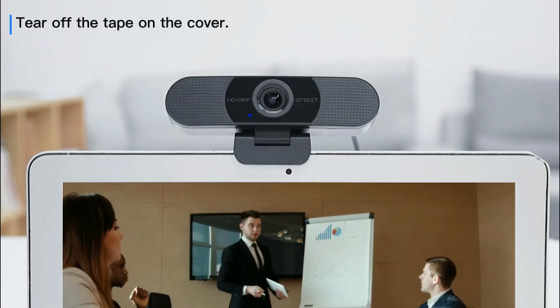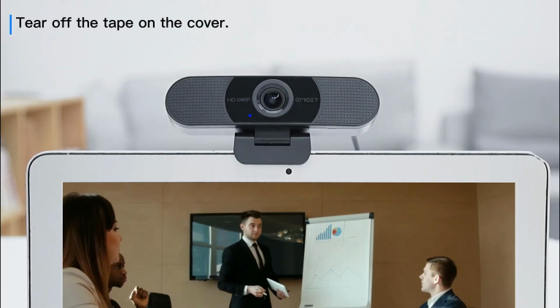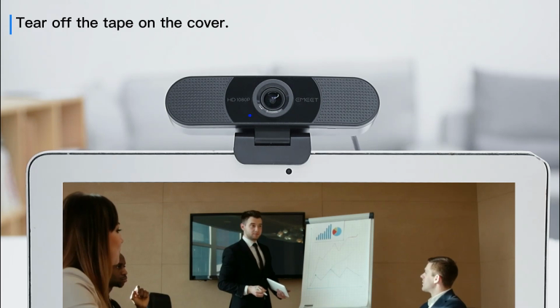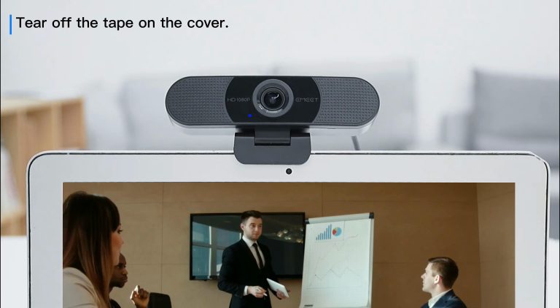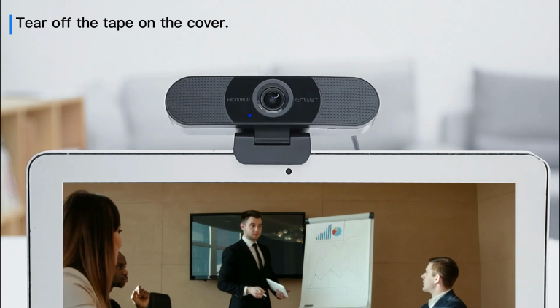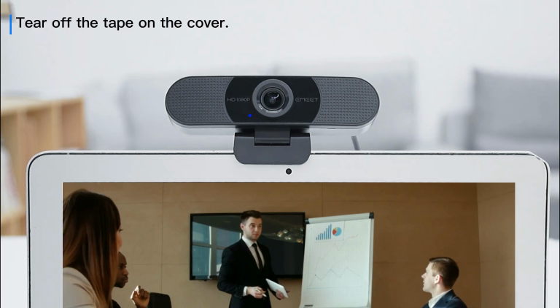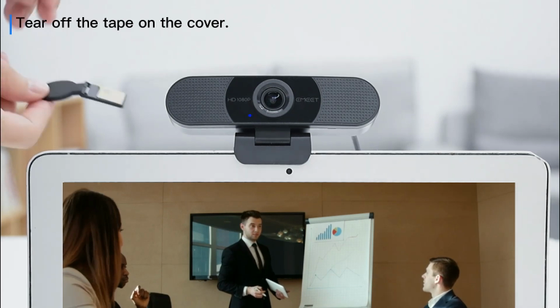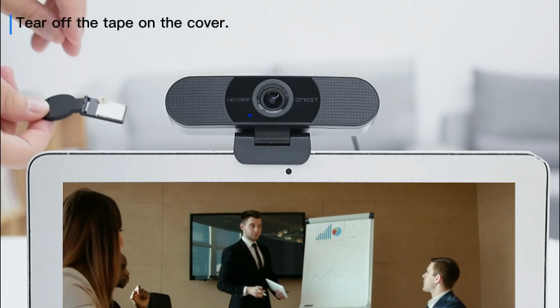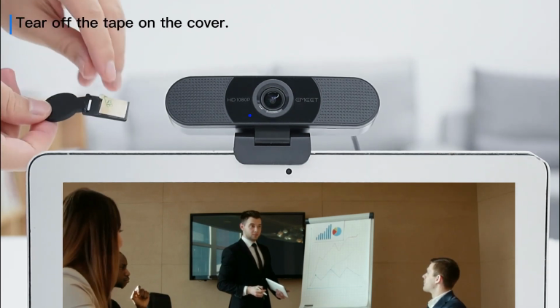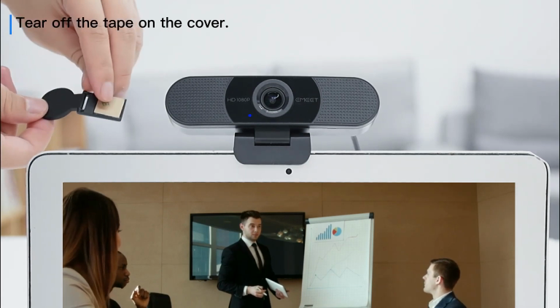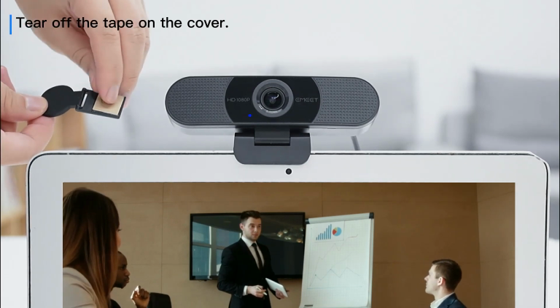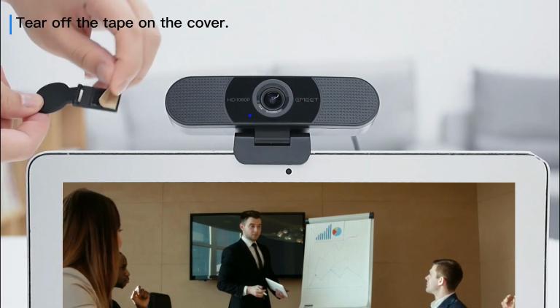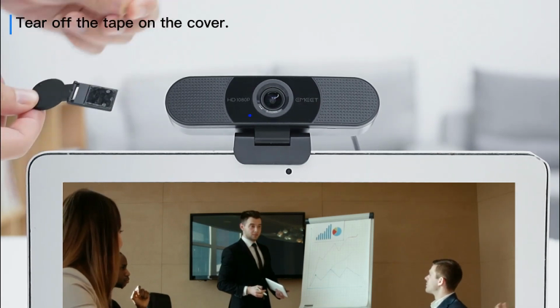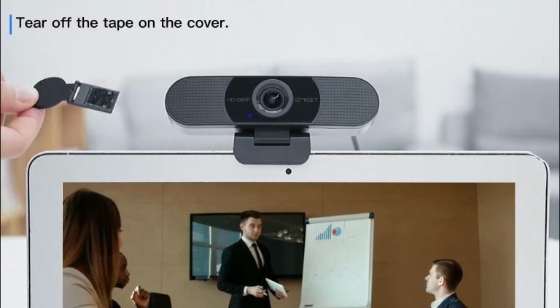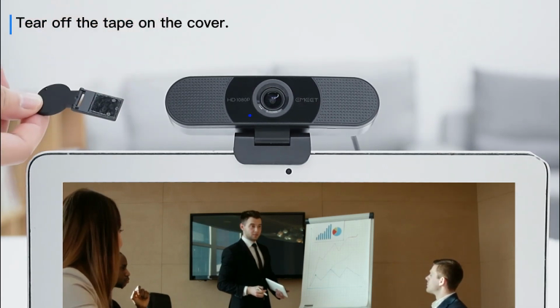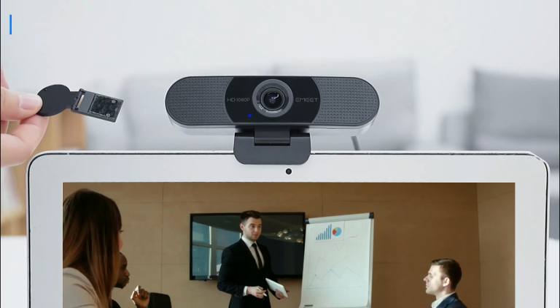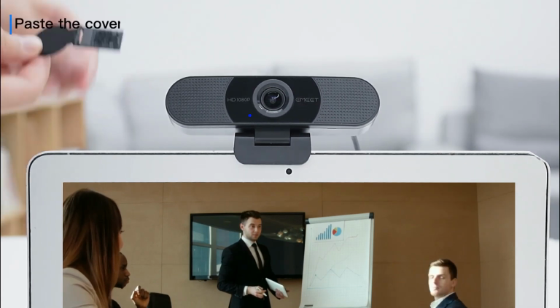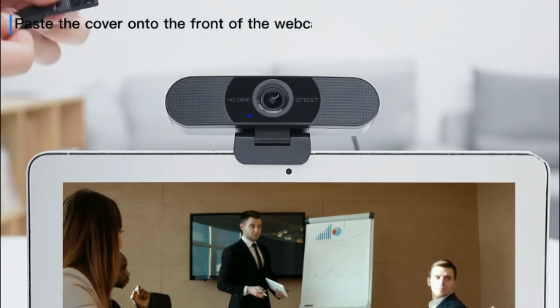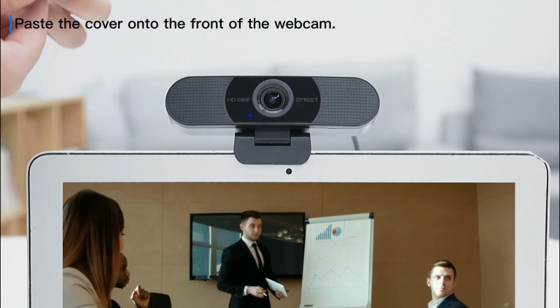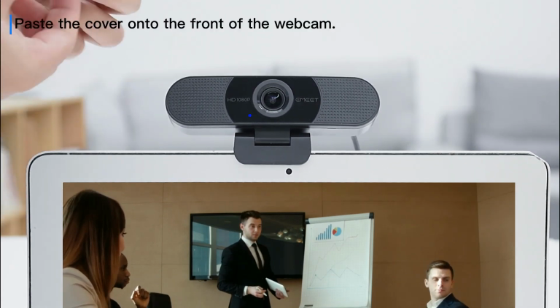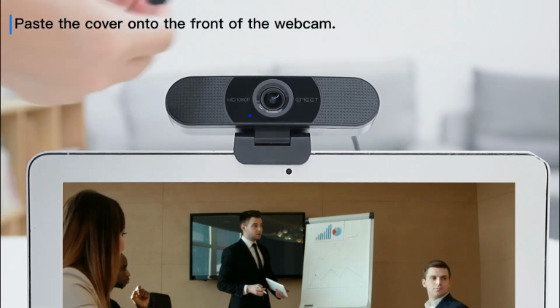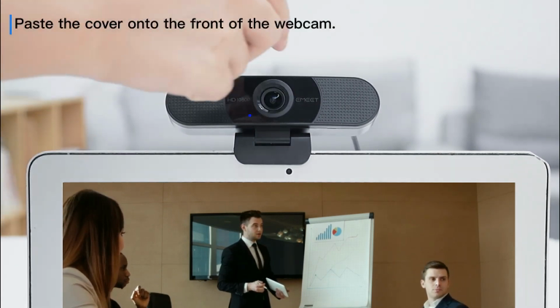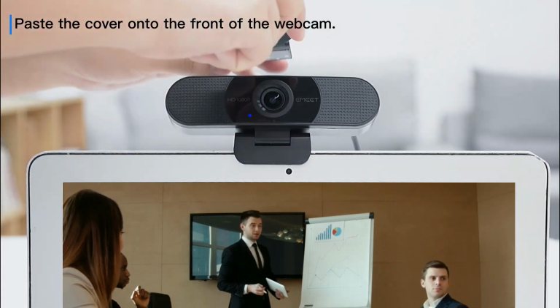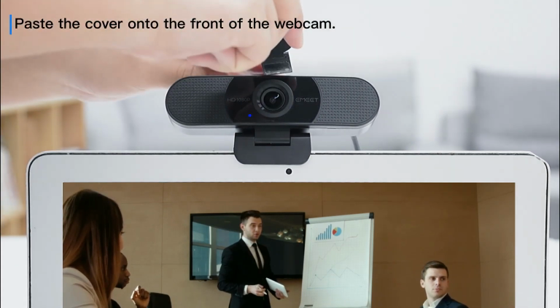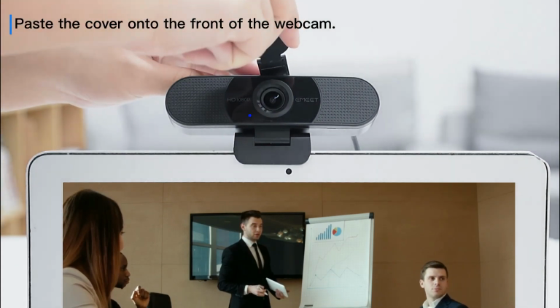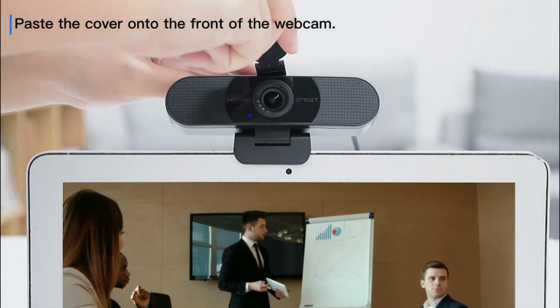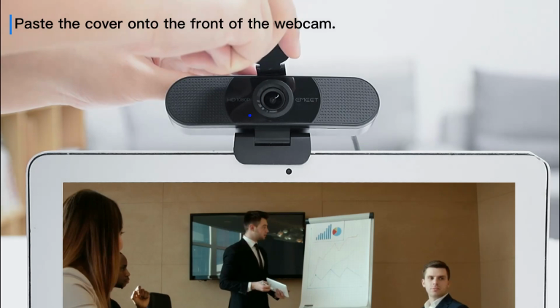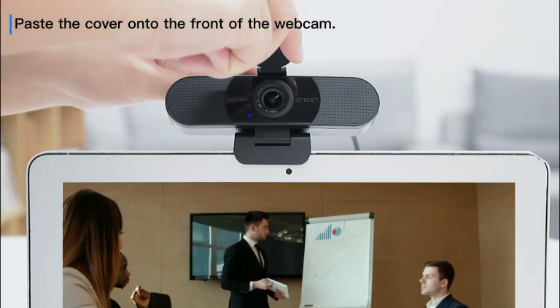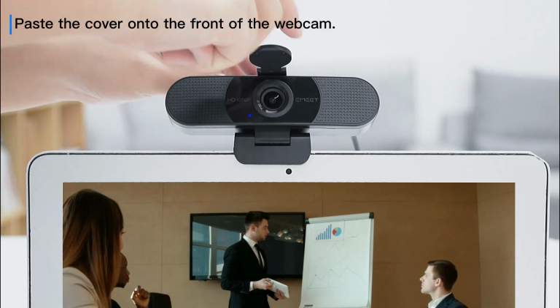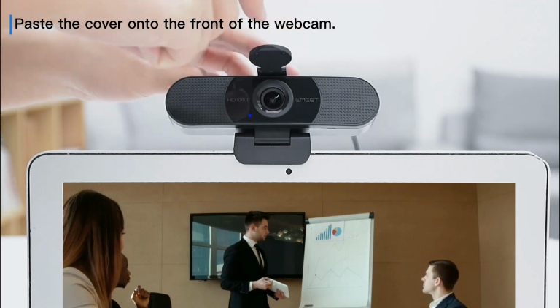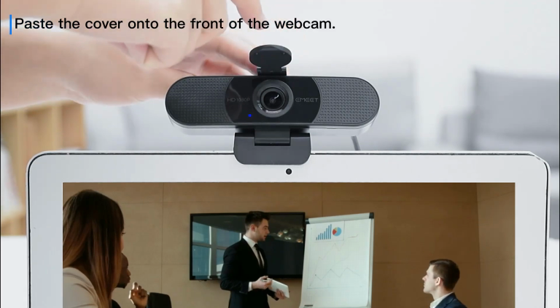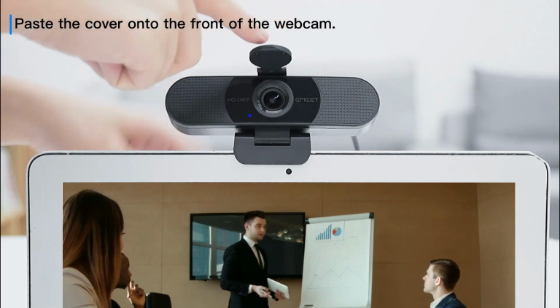Turn off the tape on the cover. Paste the cover onto the front of the webcam.